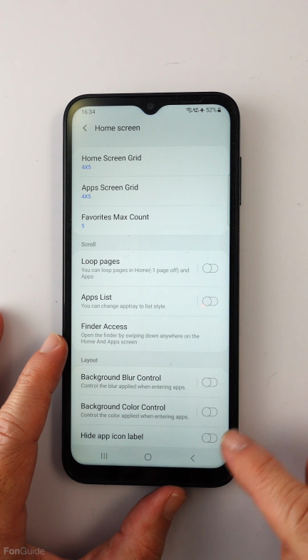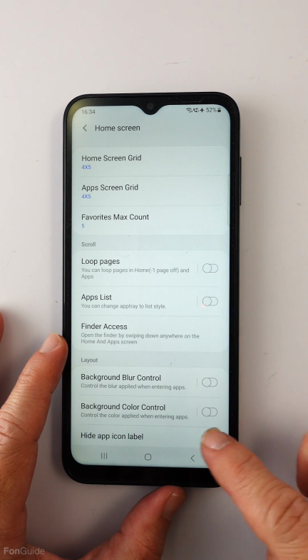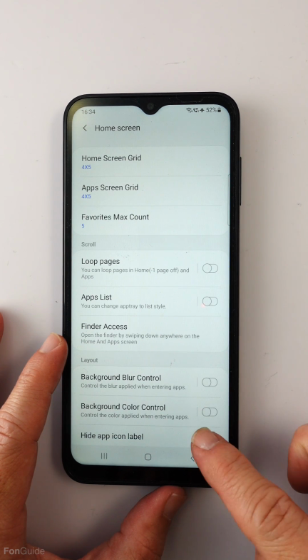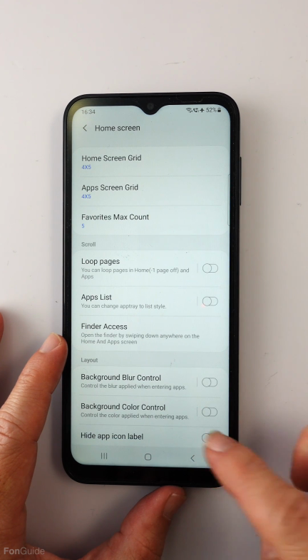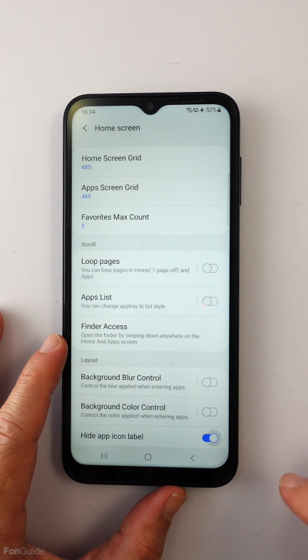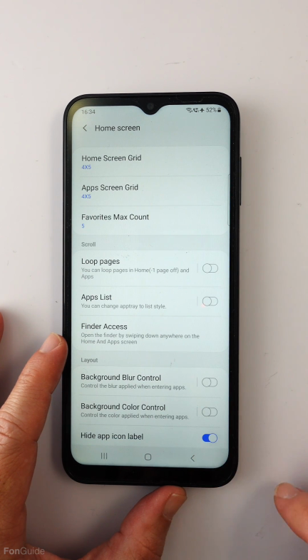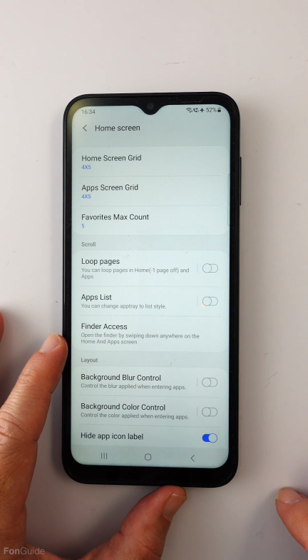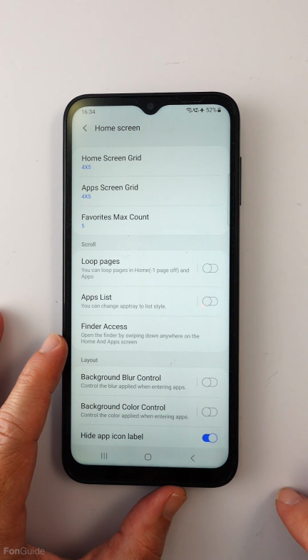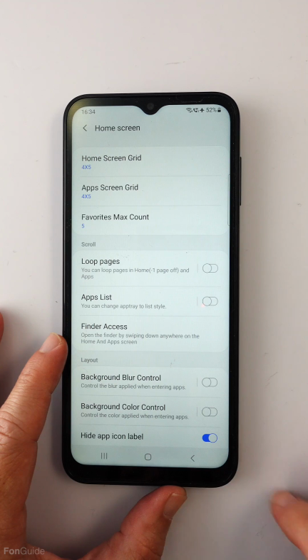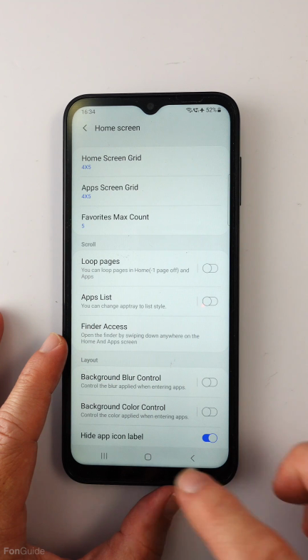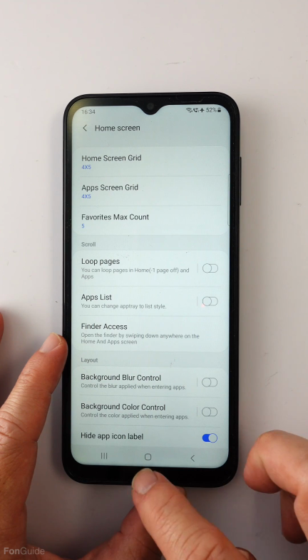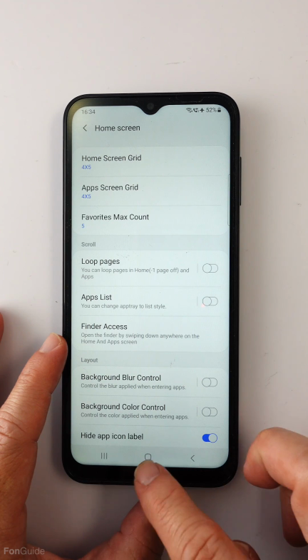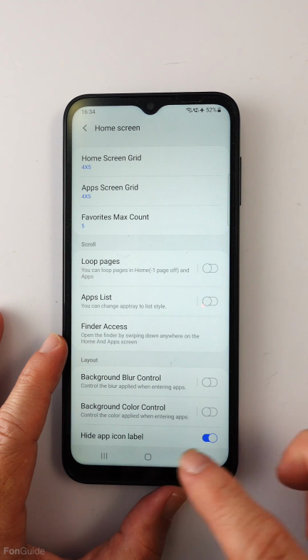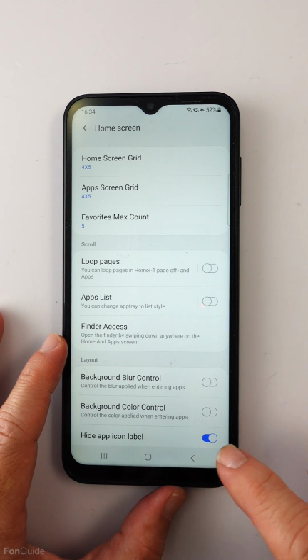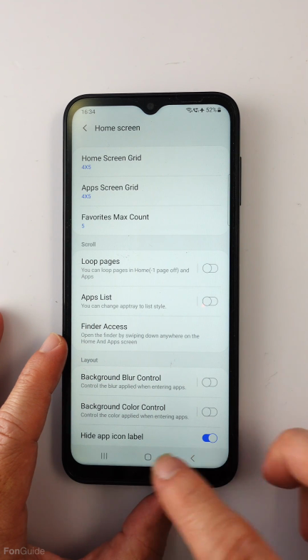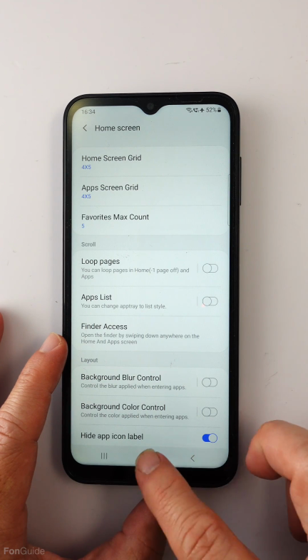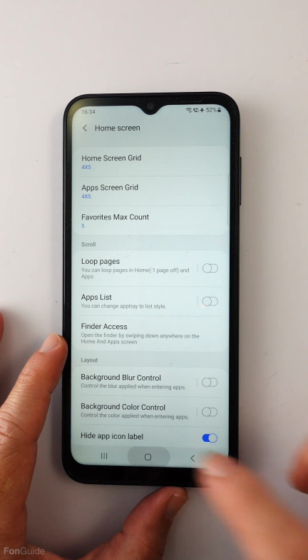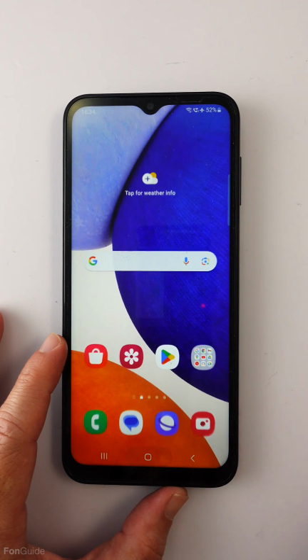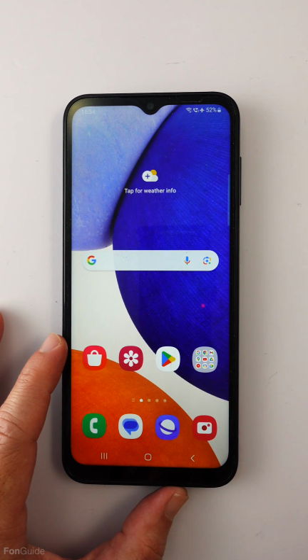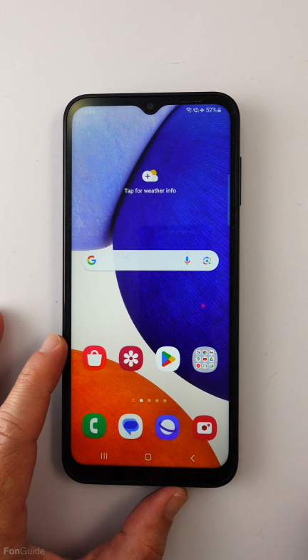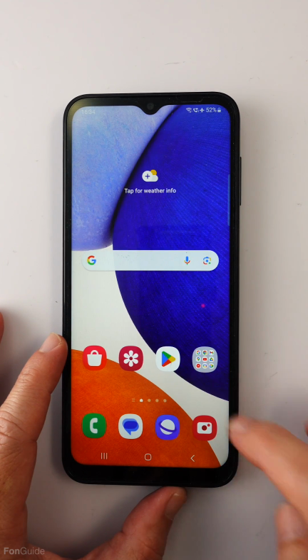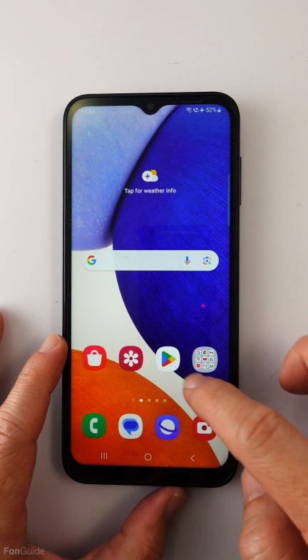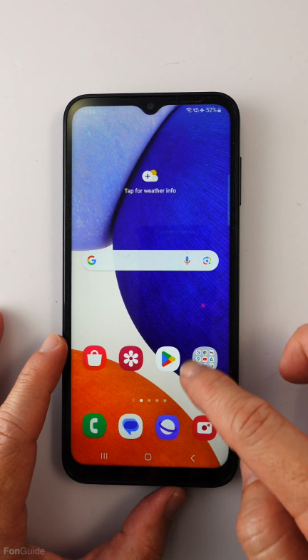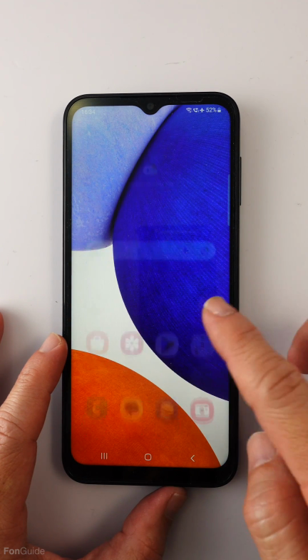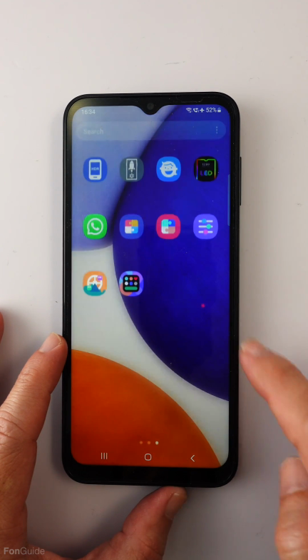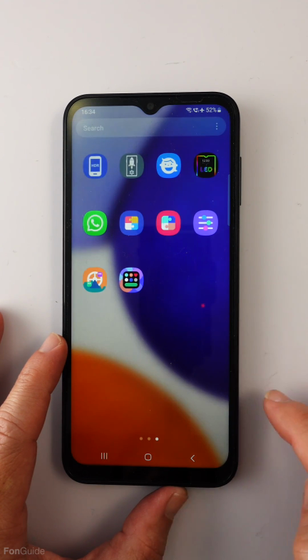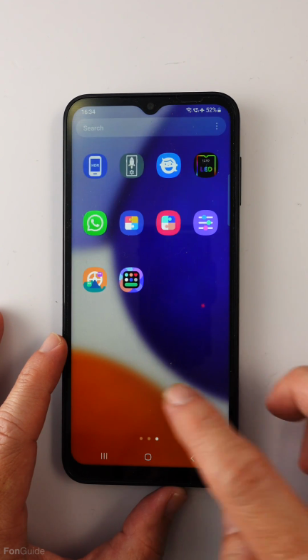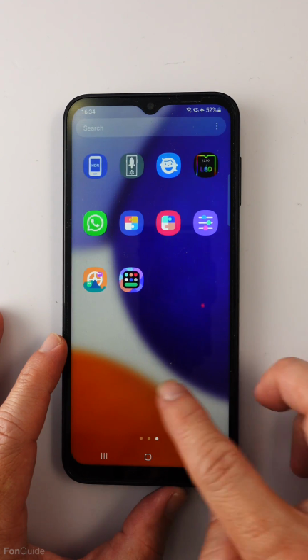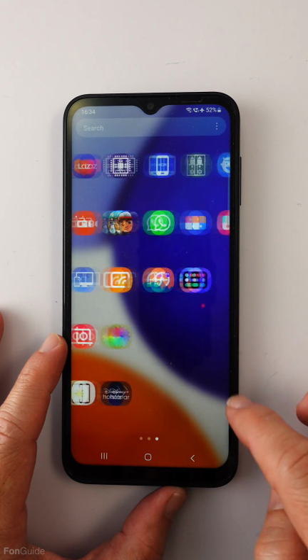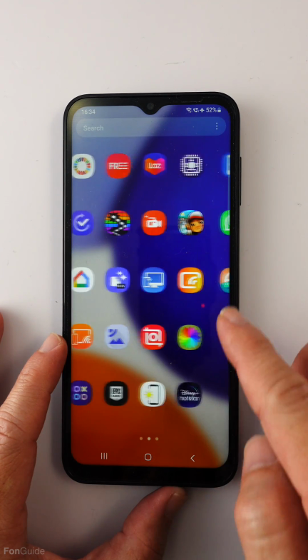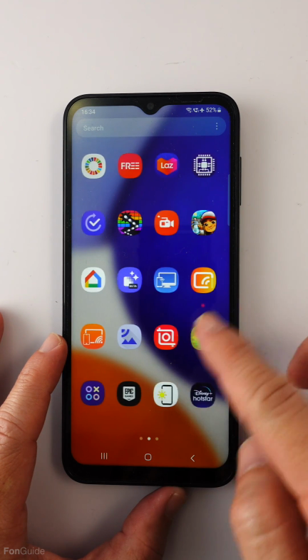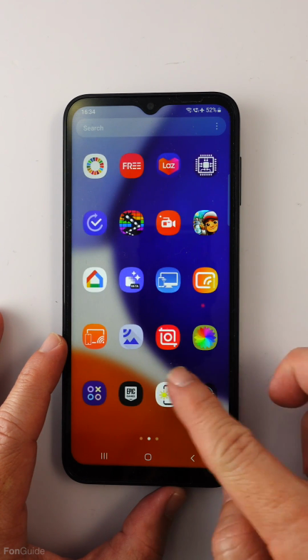Let's go to the Home app. Let me turn this module on and personalize the home screen. Let's hide the app icon label. Now let's go back to the home screen to check — yes, the labels are gone.